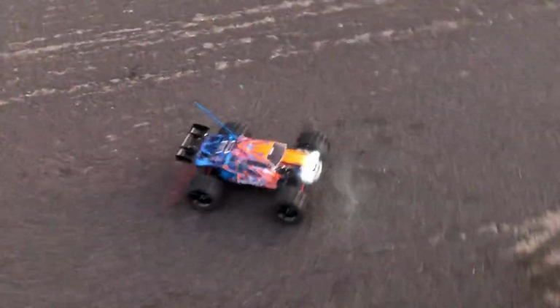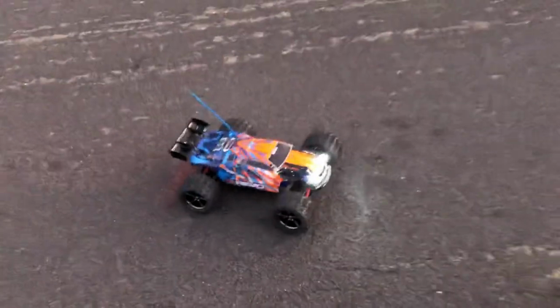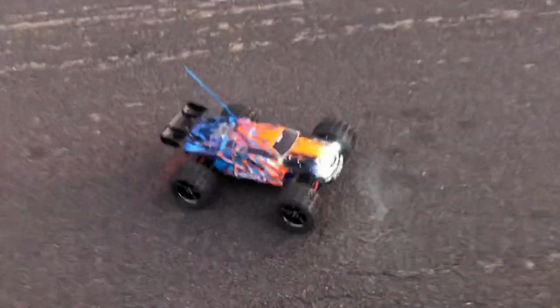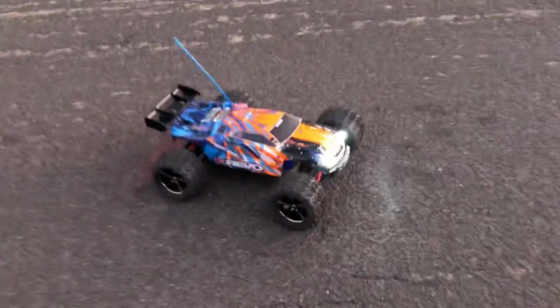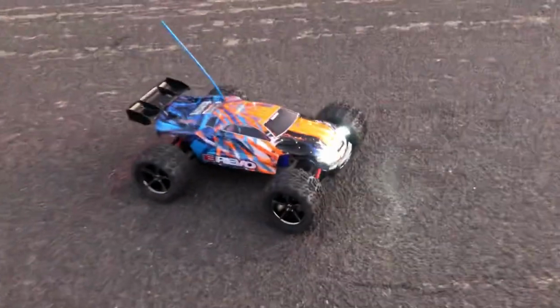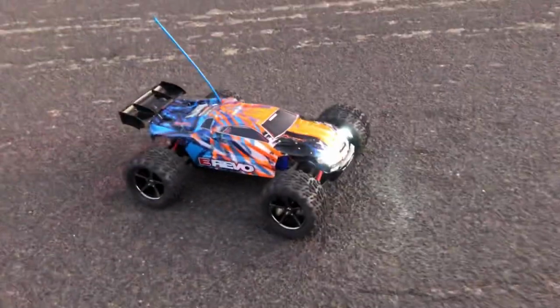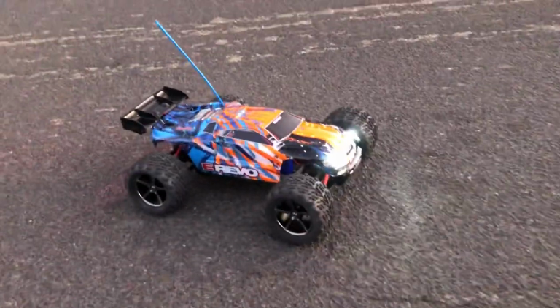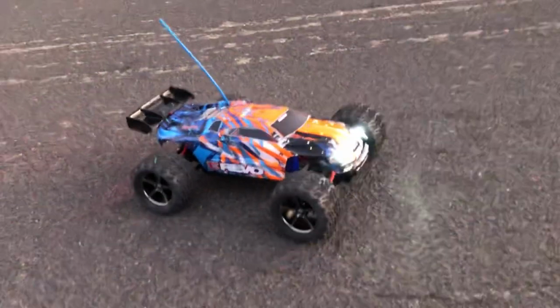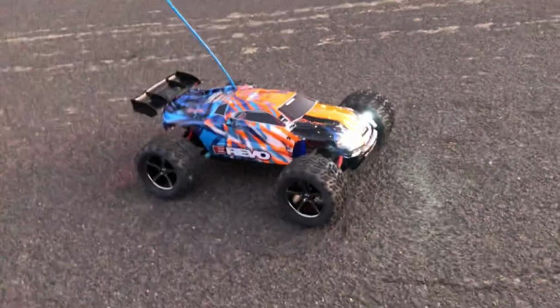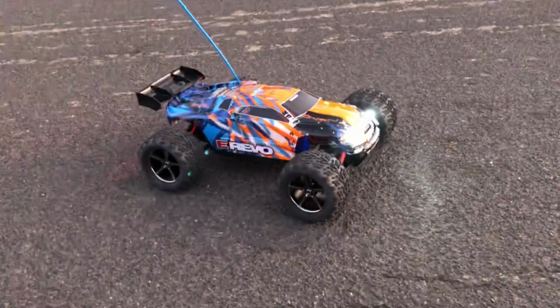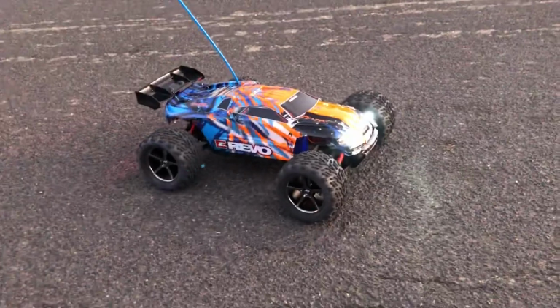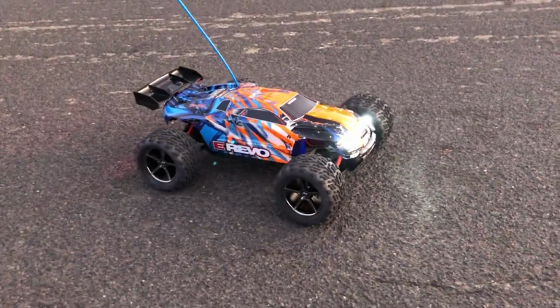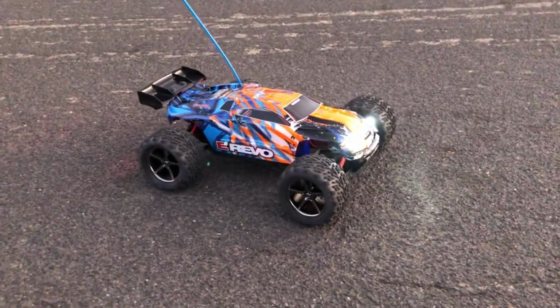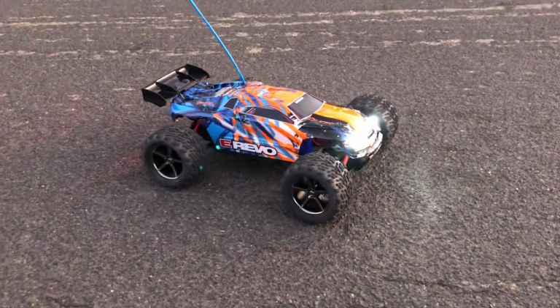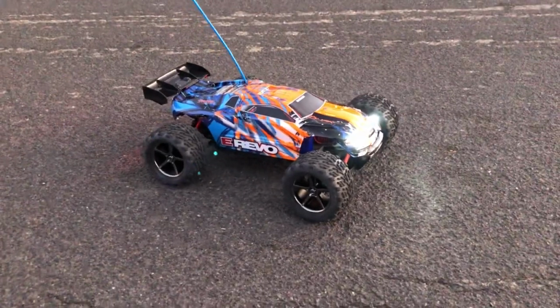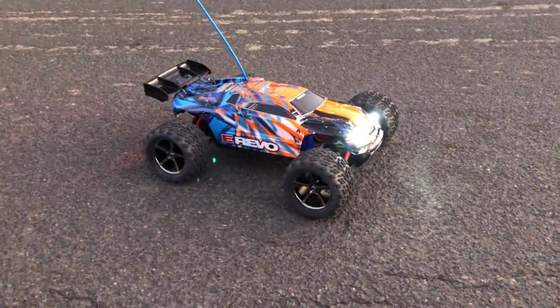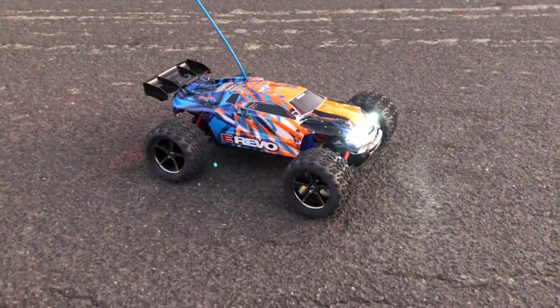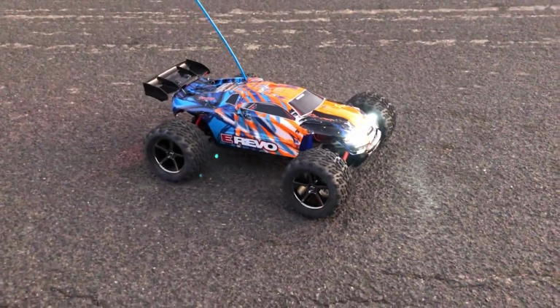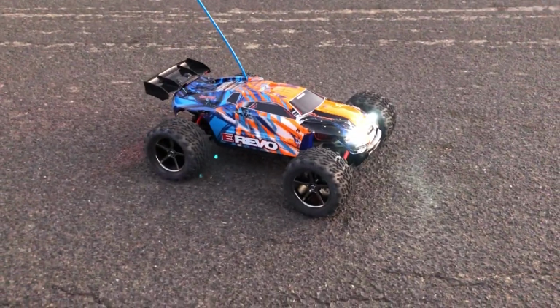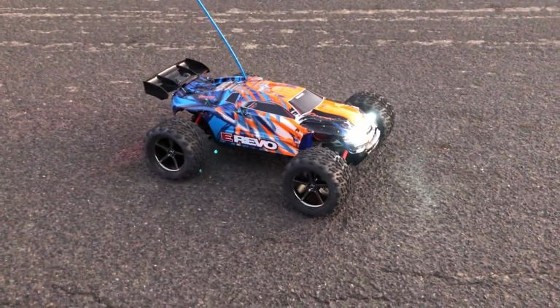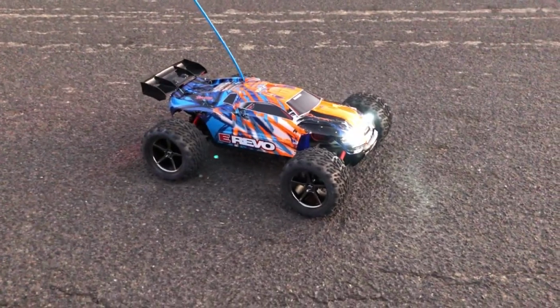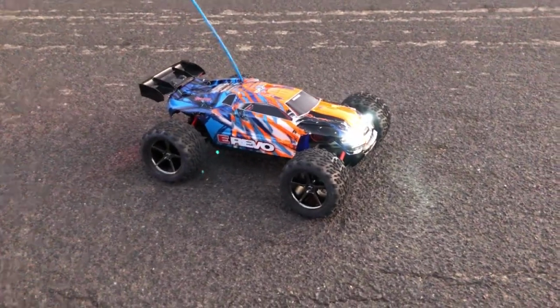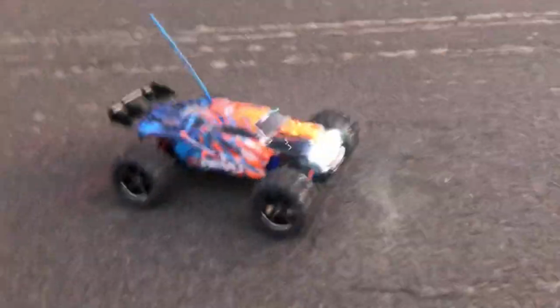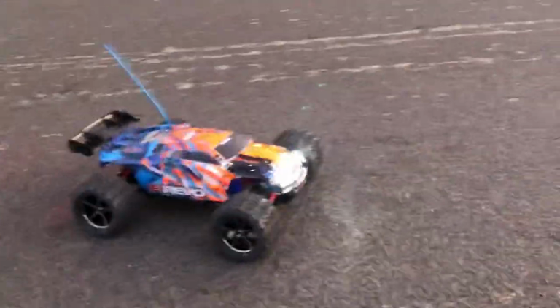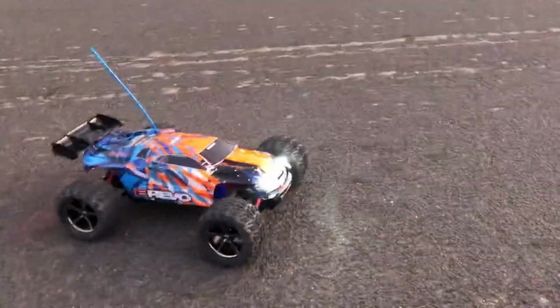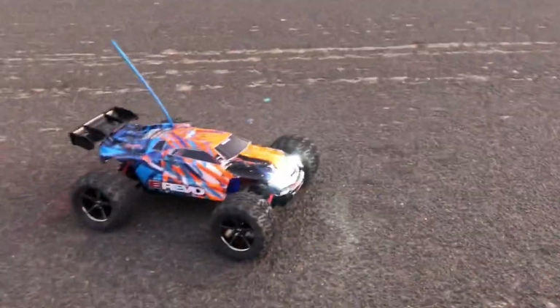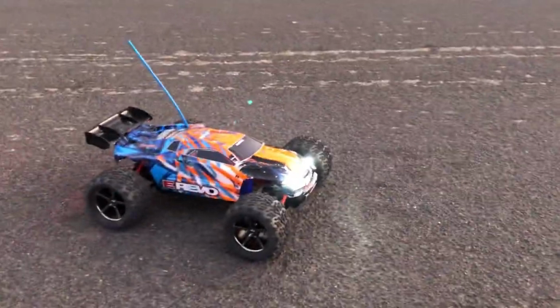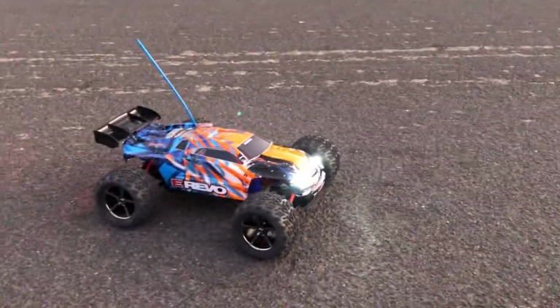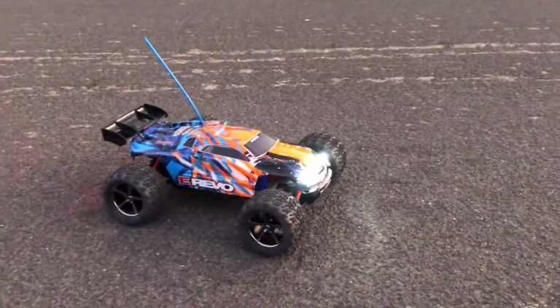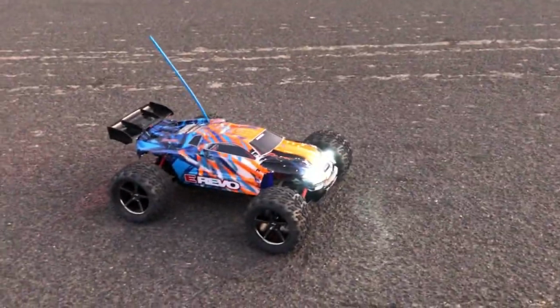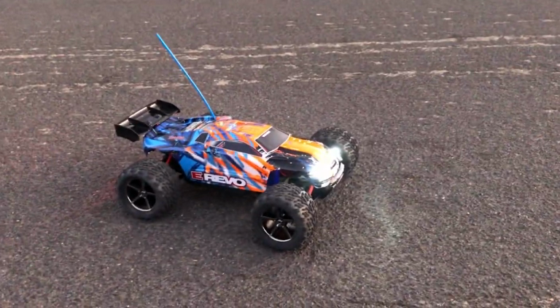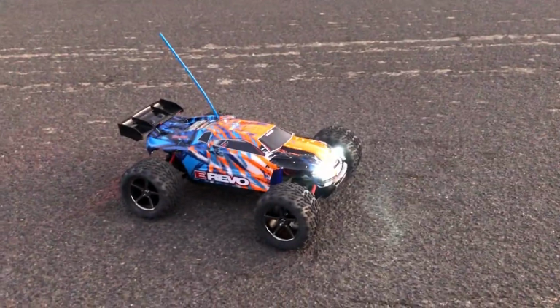So there you go, that's the eRevo up close at night.